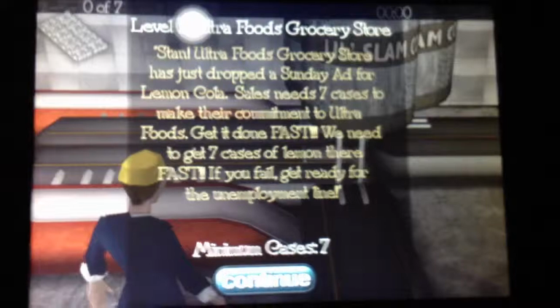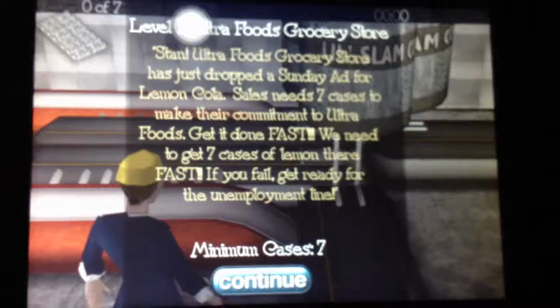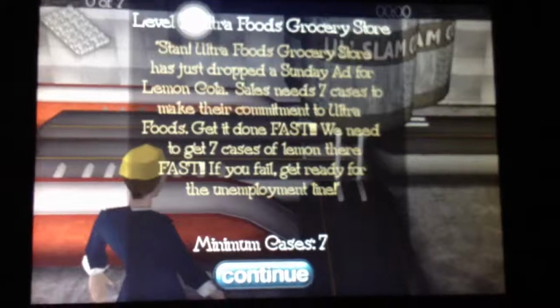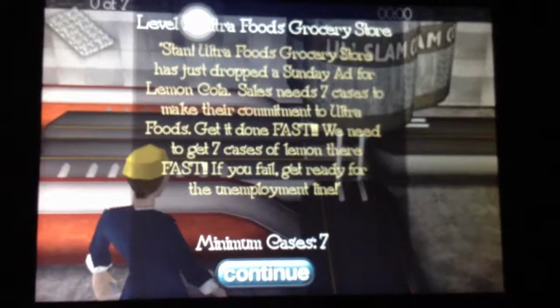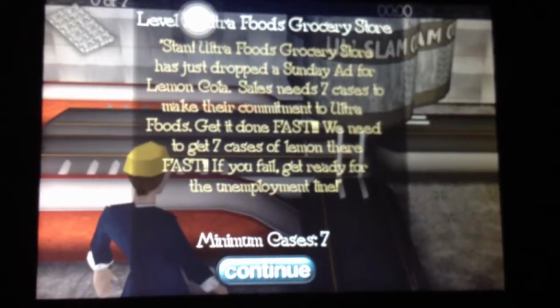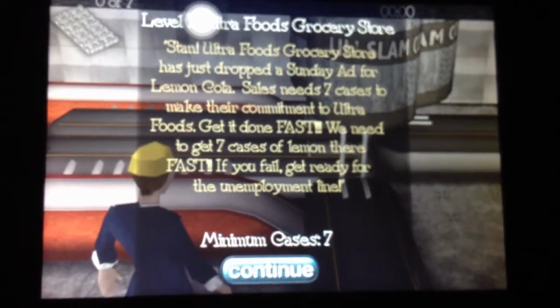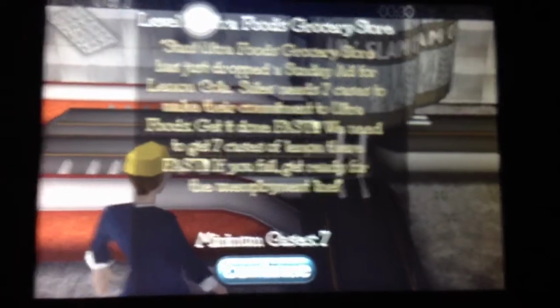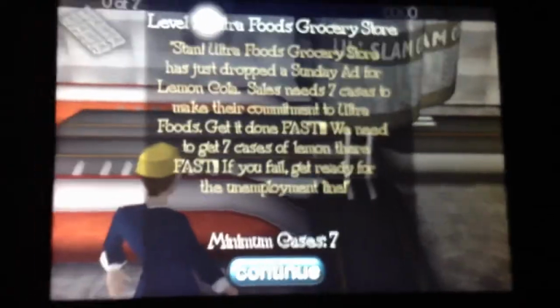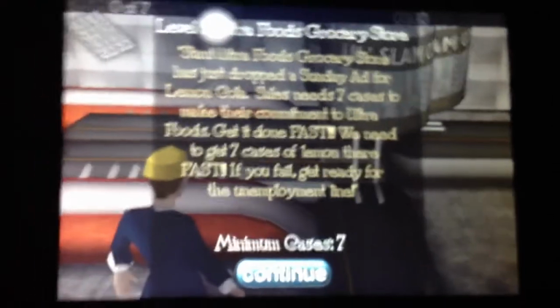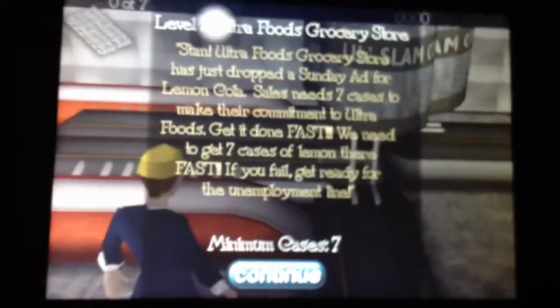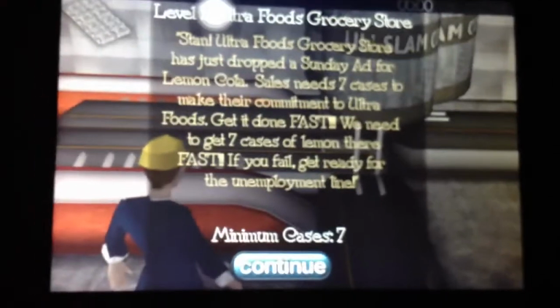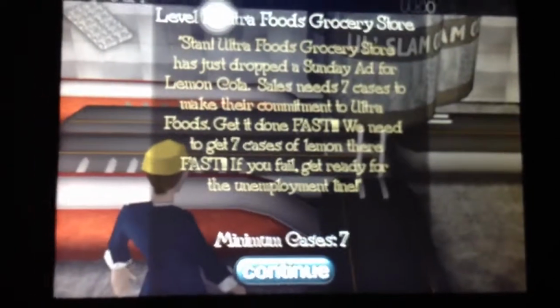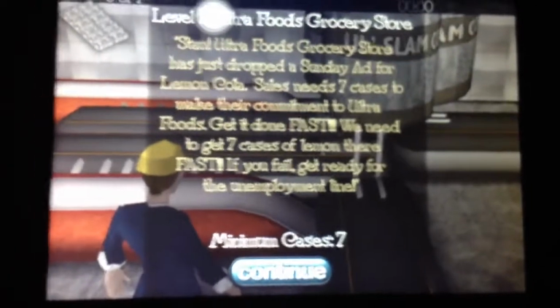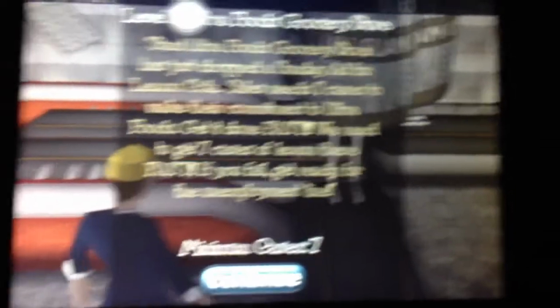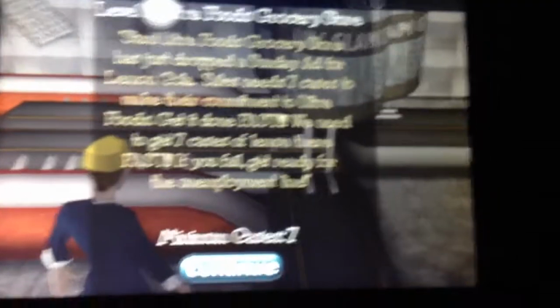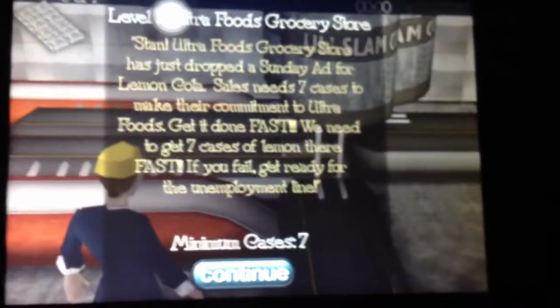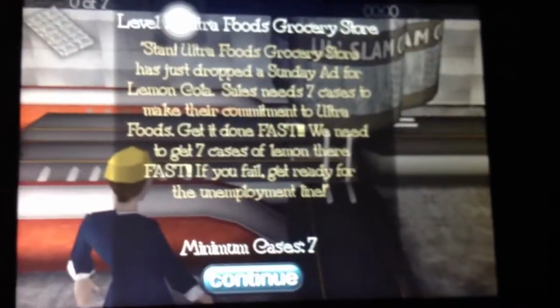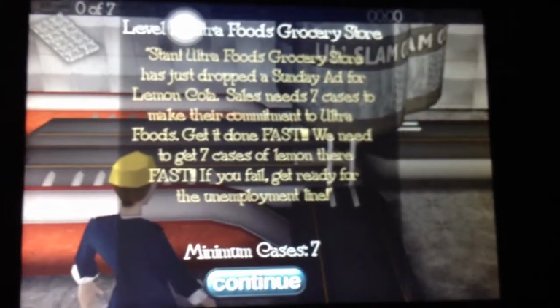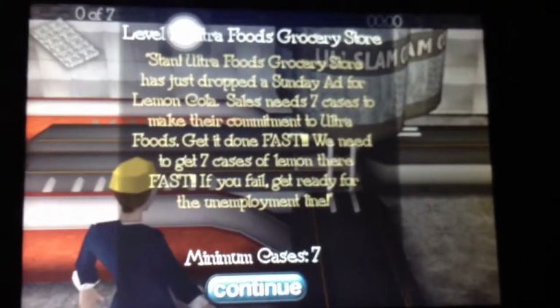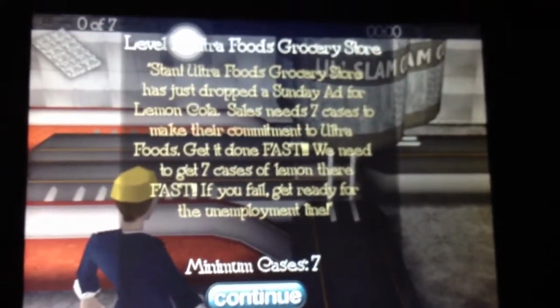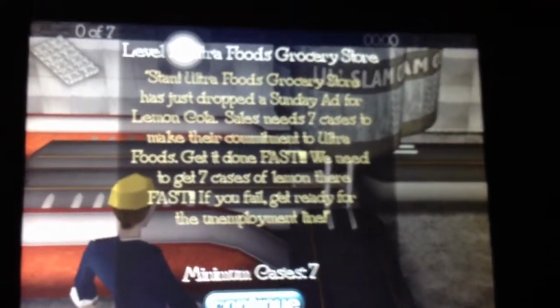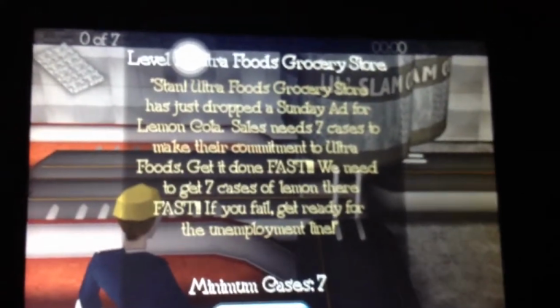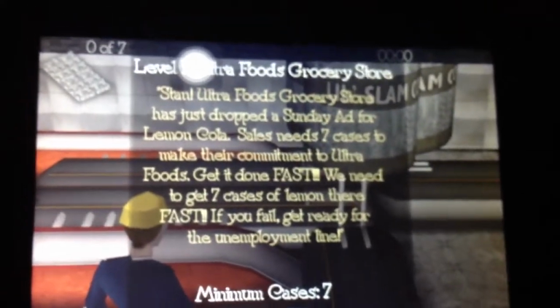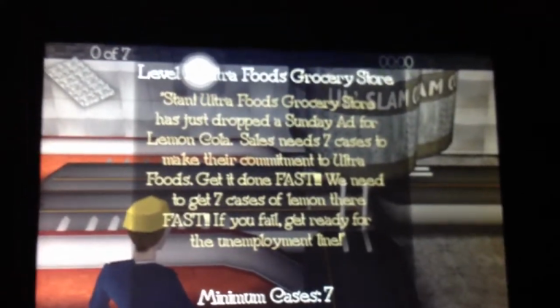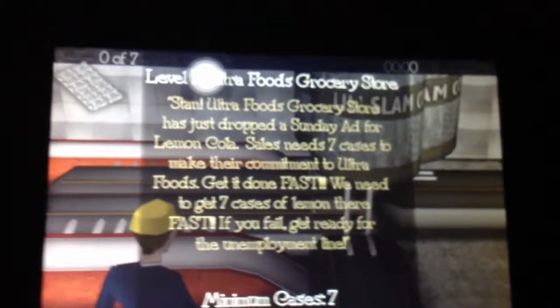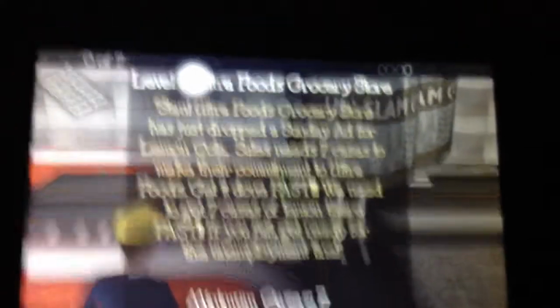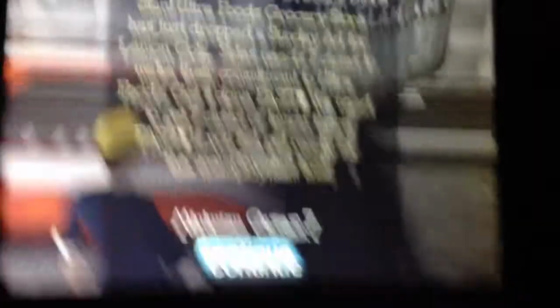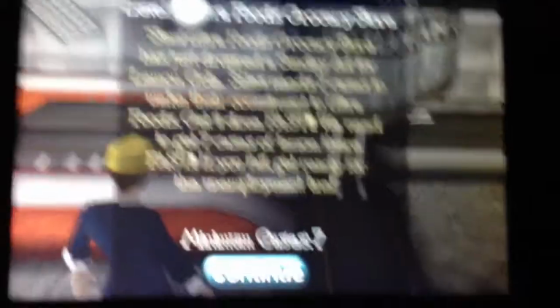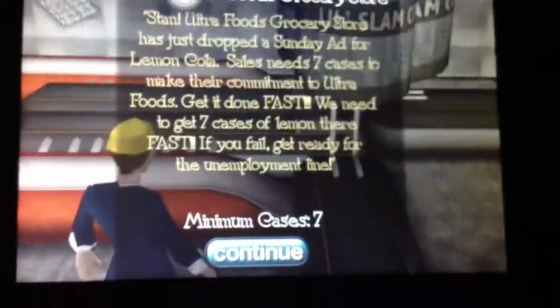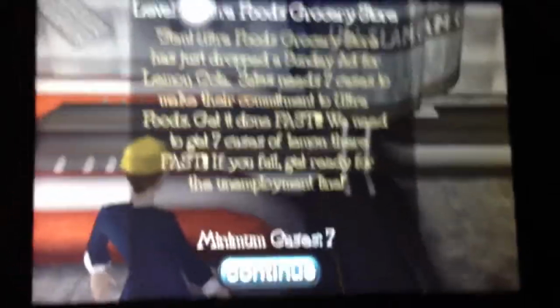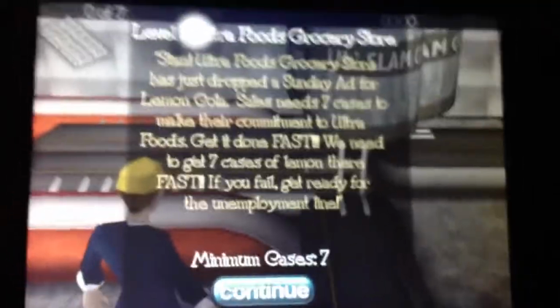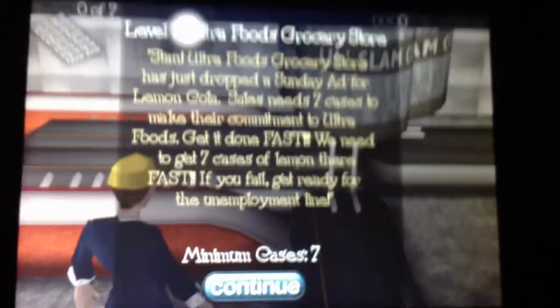Hi everyone, I'm Ryan, and we're going to do an overview of Swatfield Soda game.